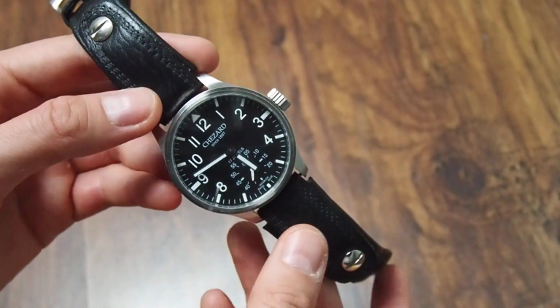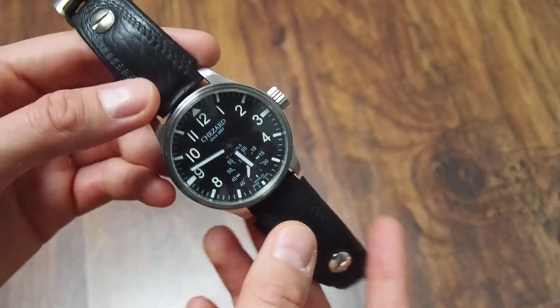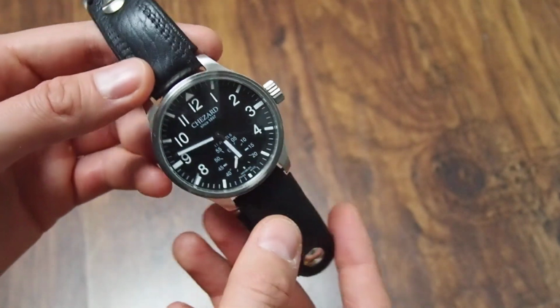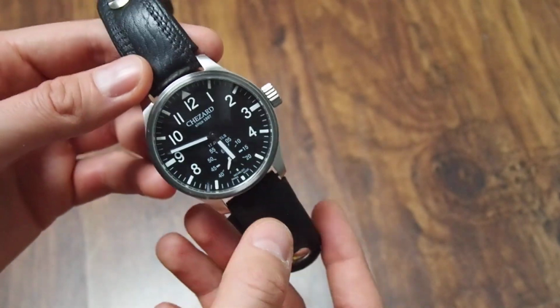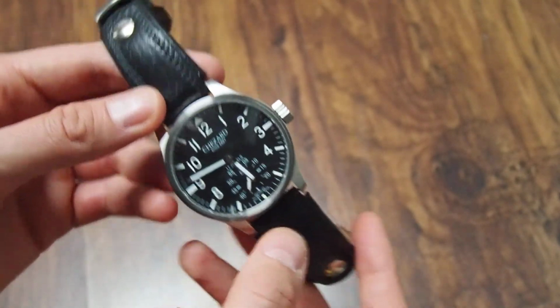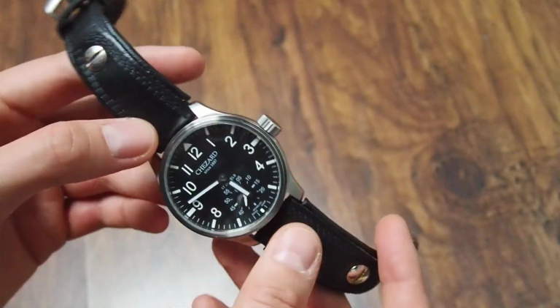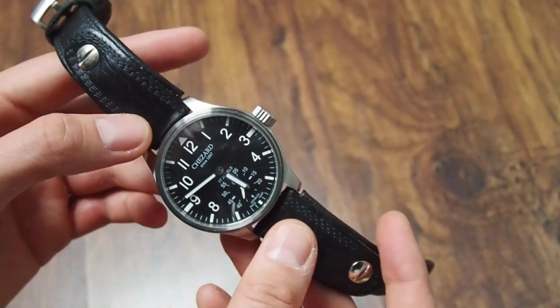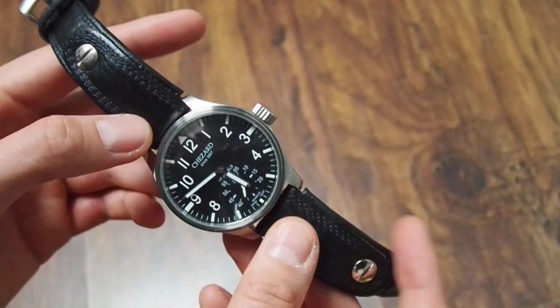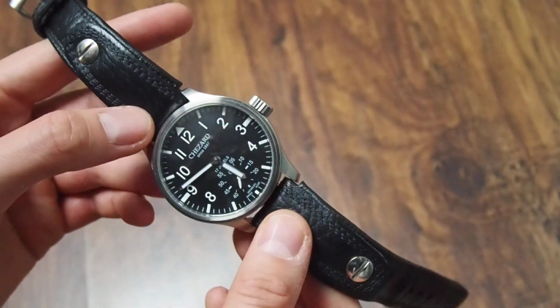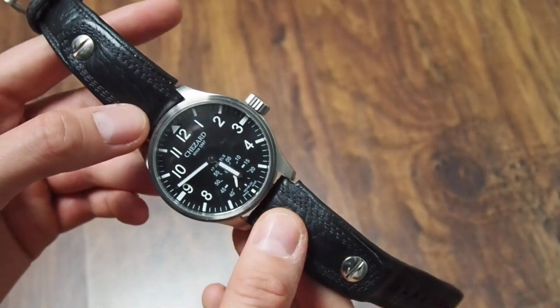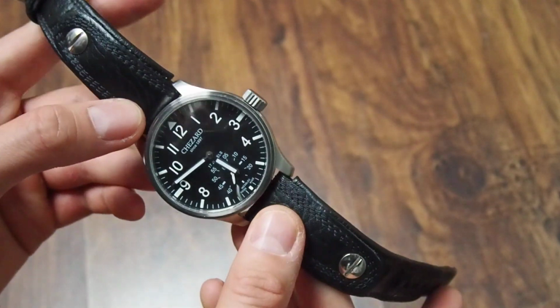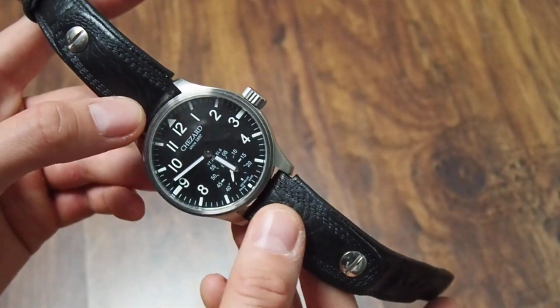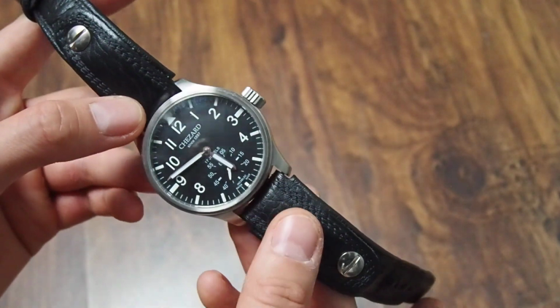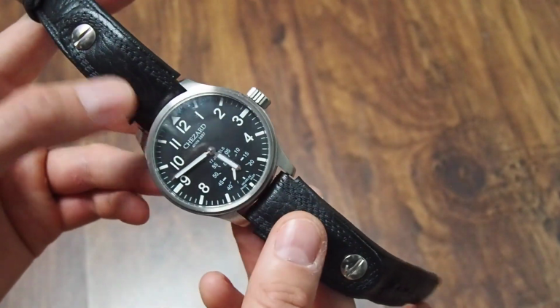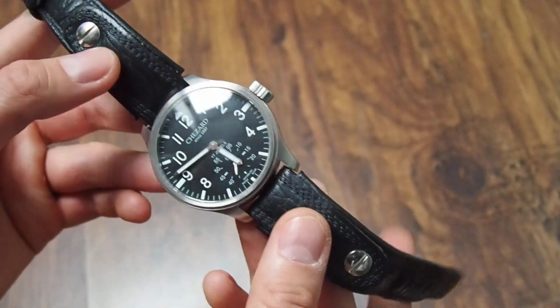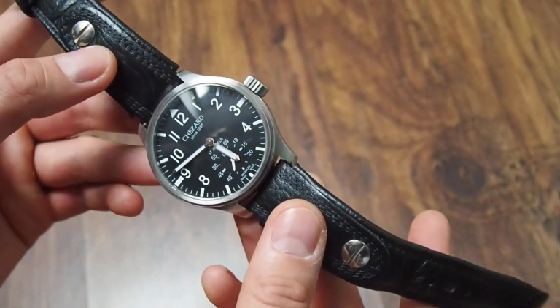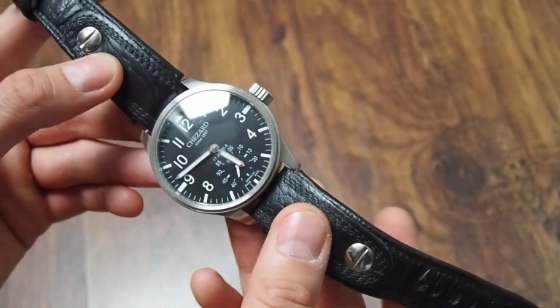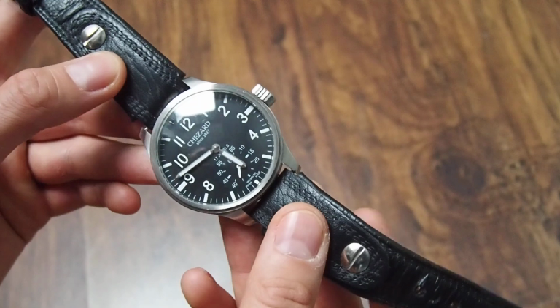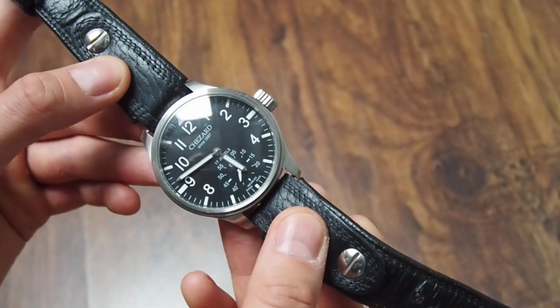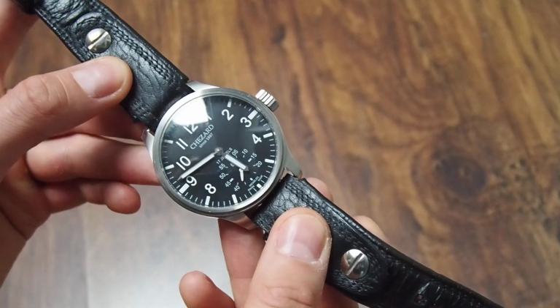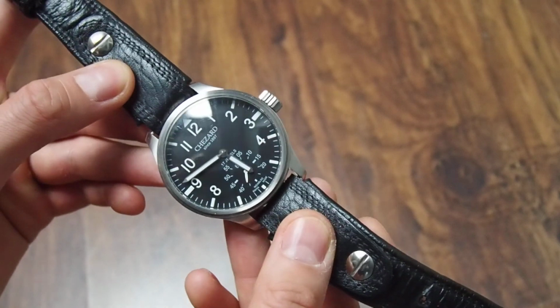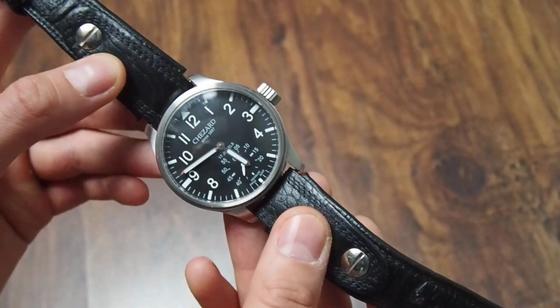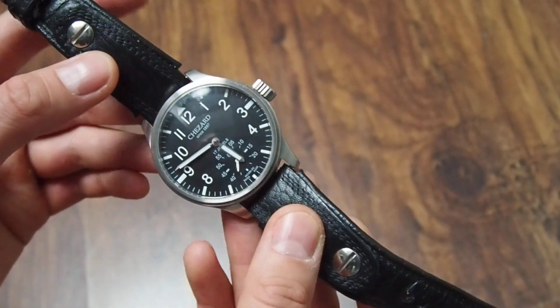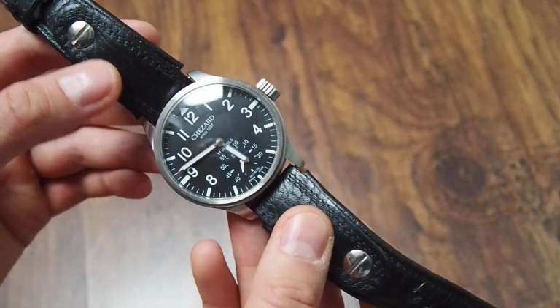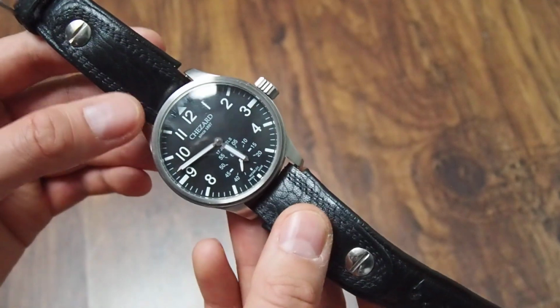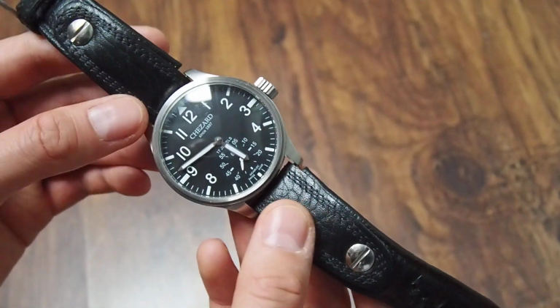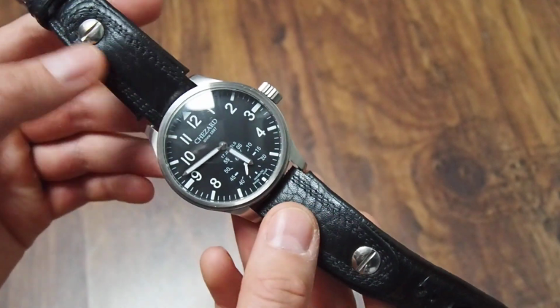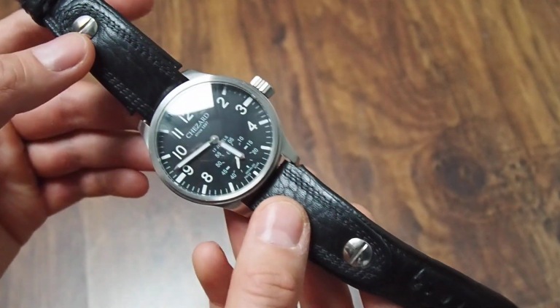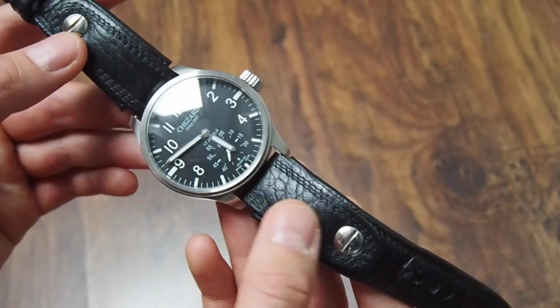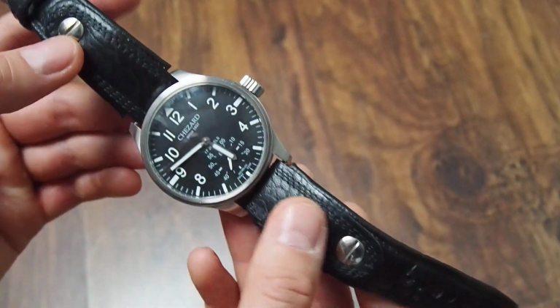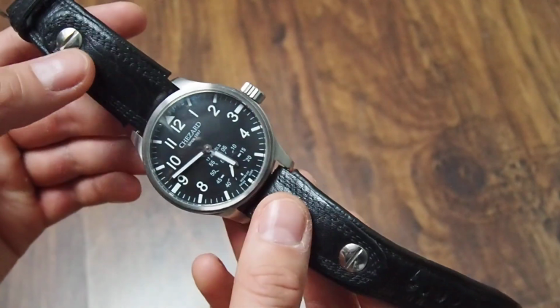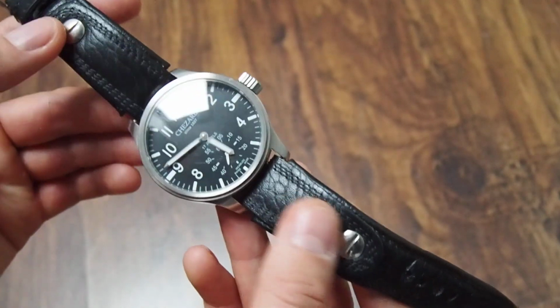I think it is quite a nice watch, especially good value for the money.